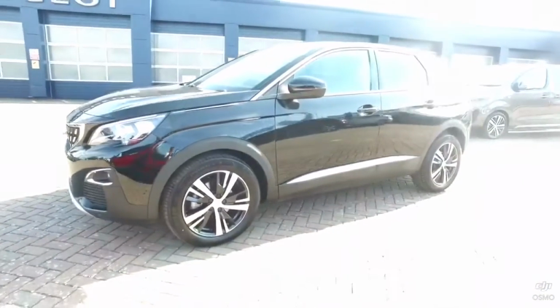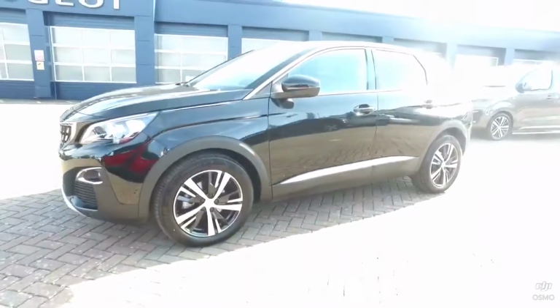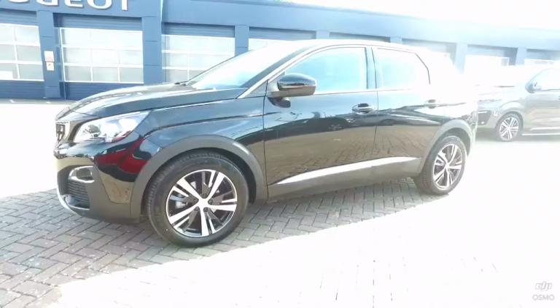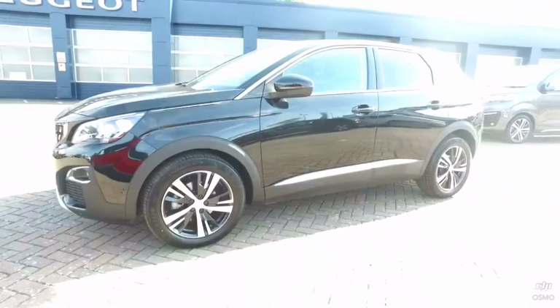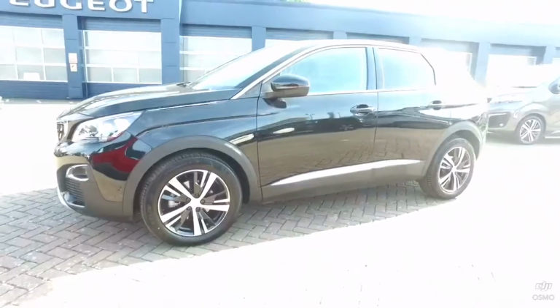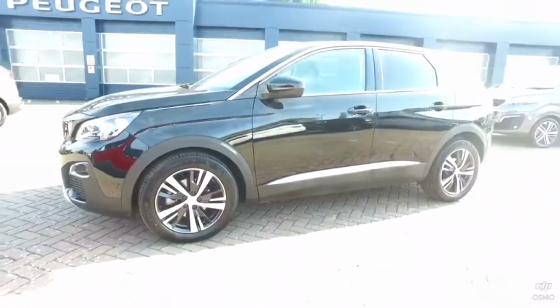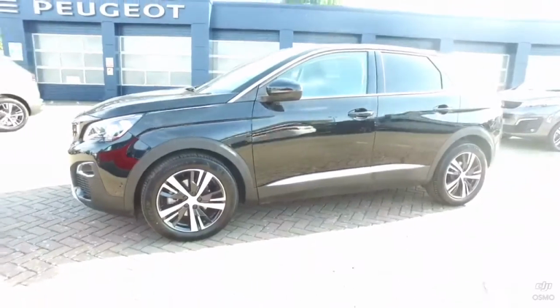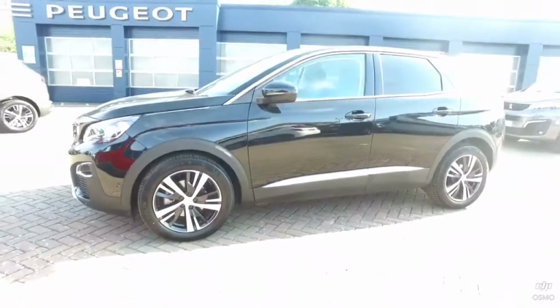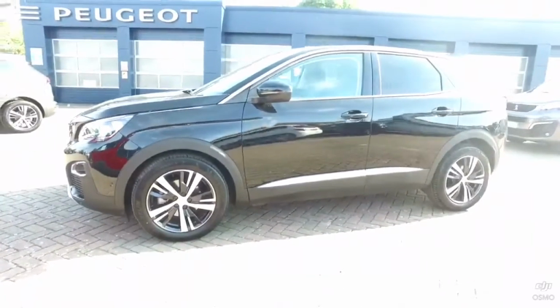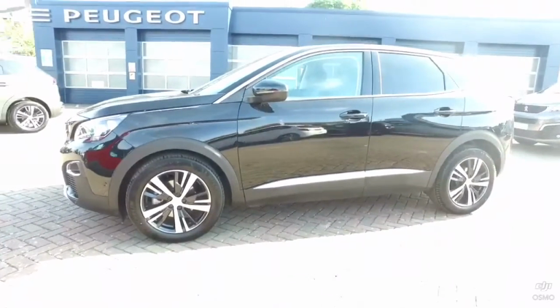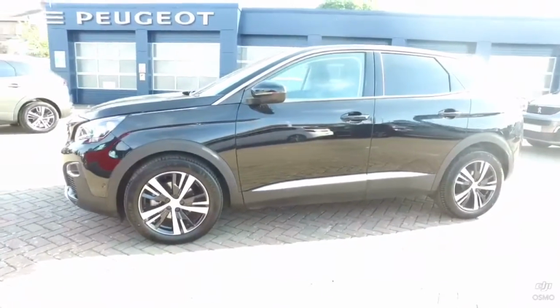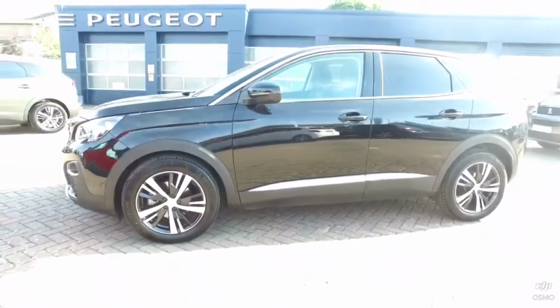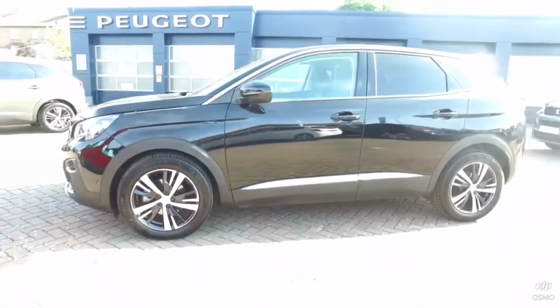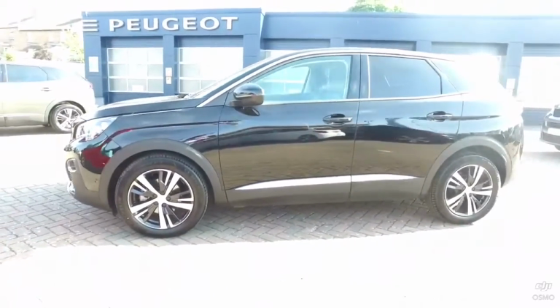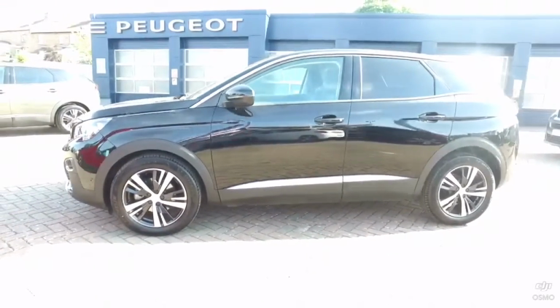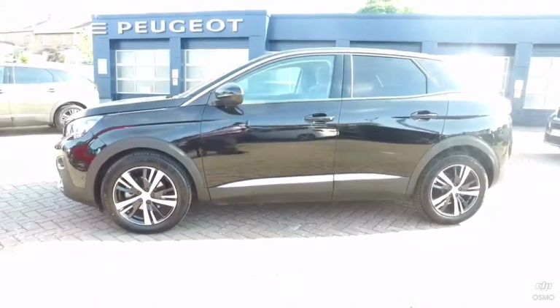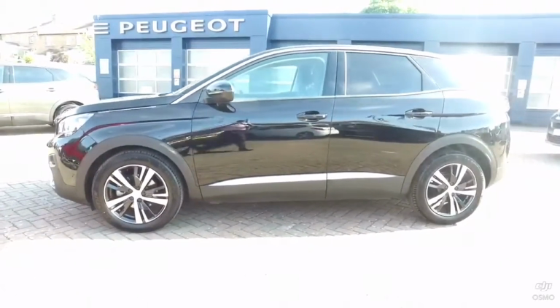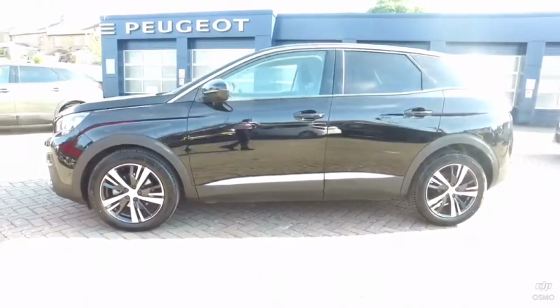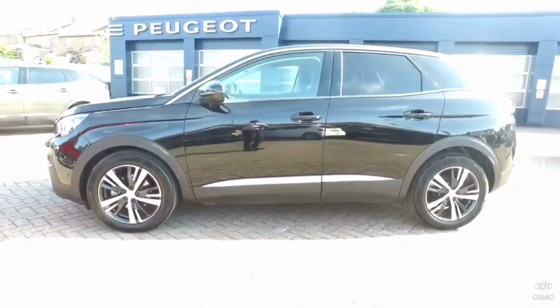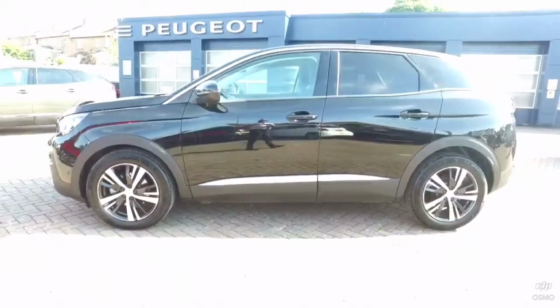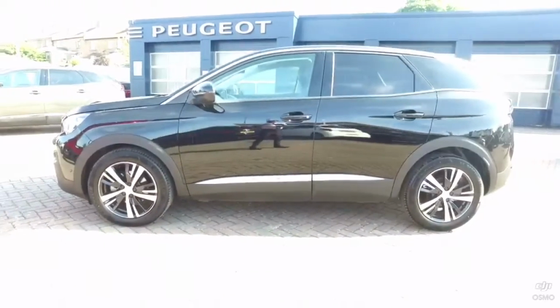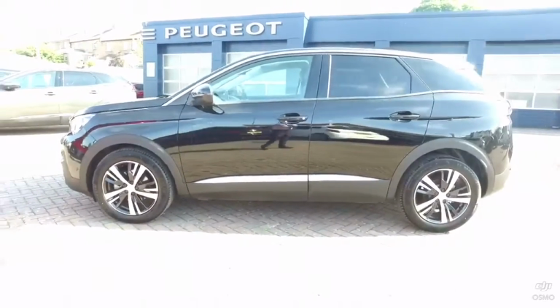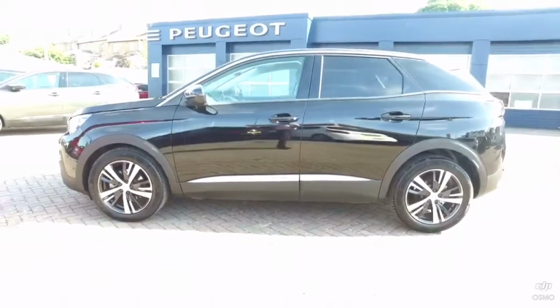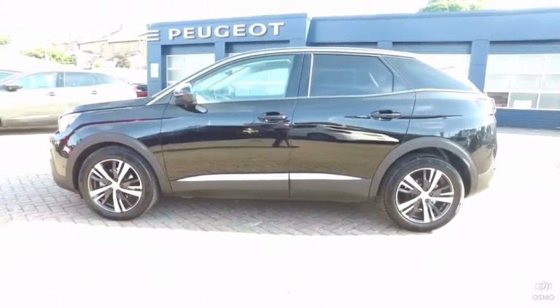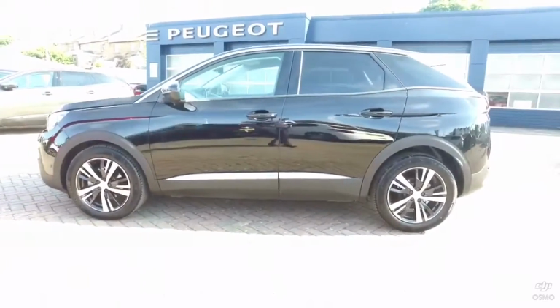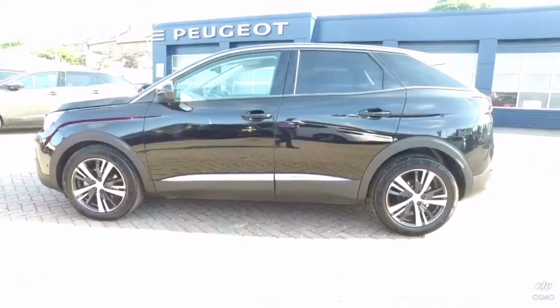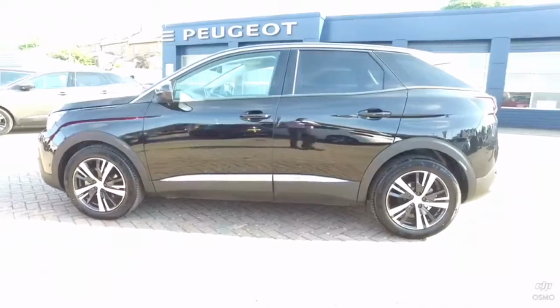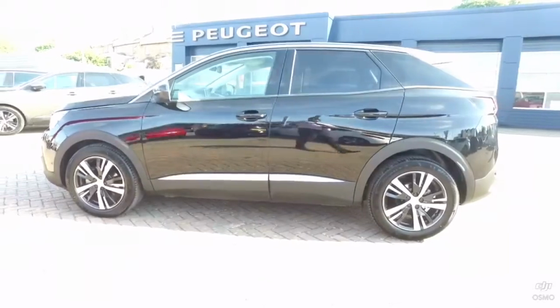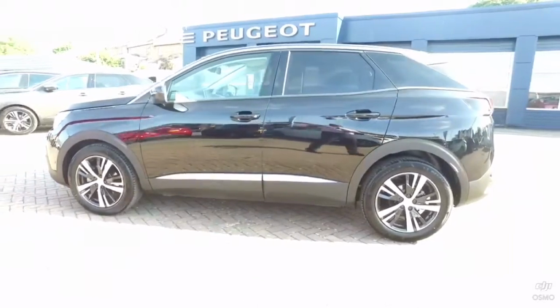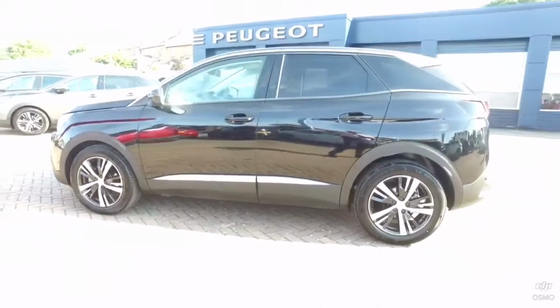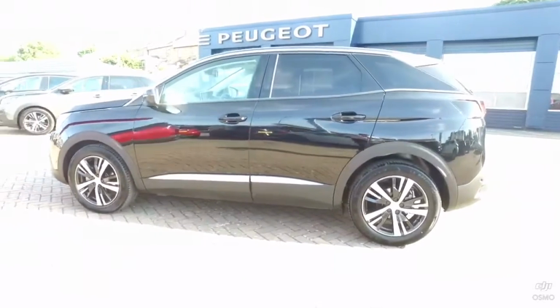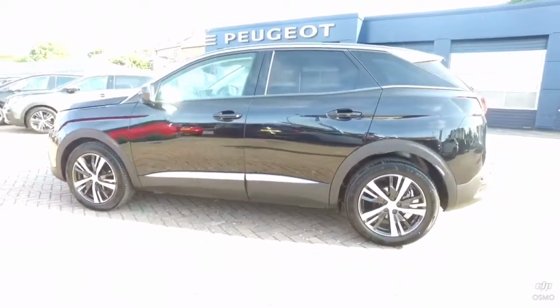This has got the E86 automatic gearbox as well. The car is in Nera black metallic.